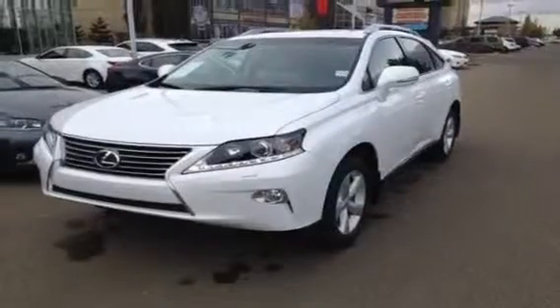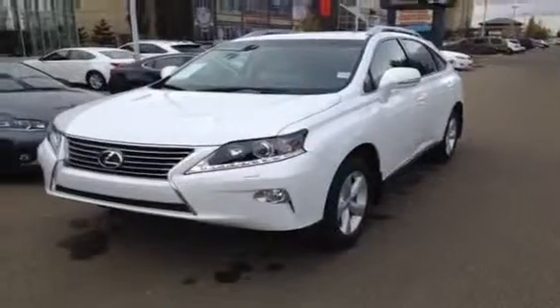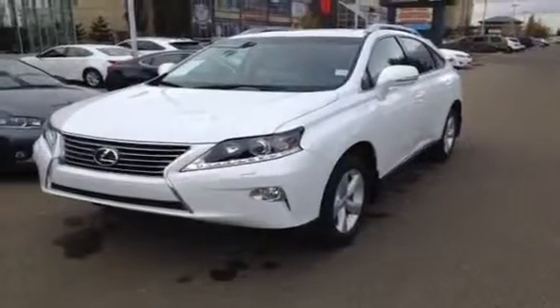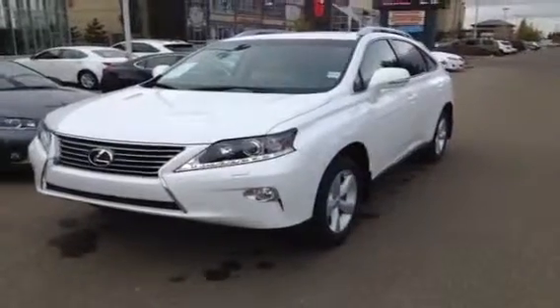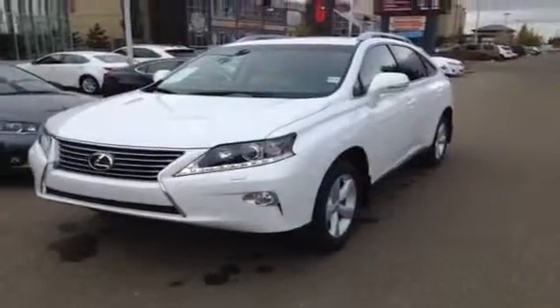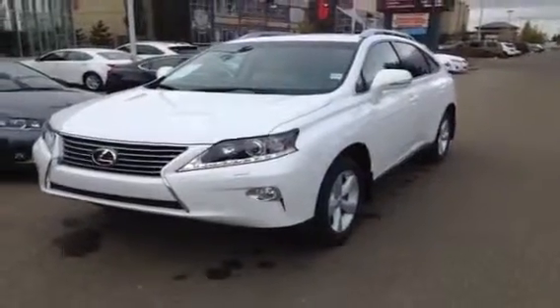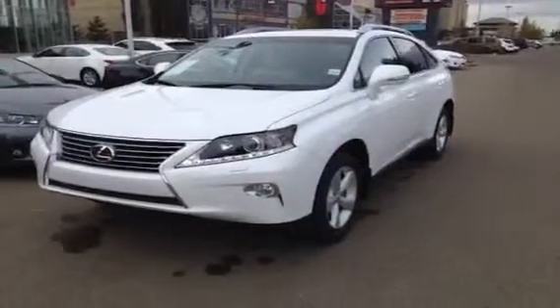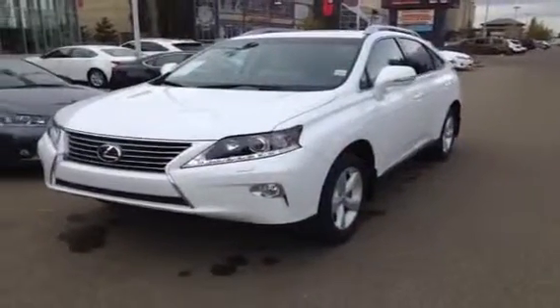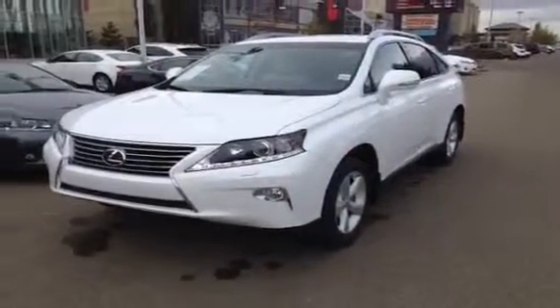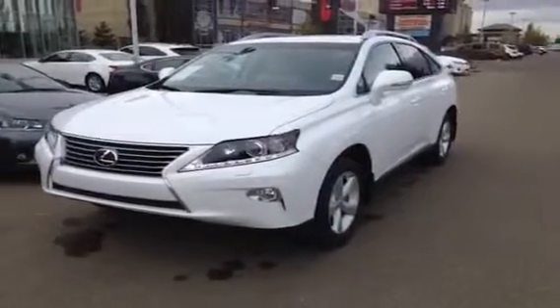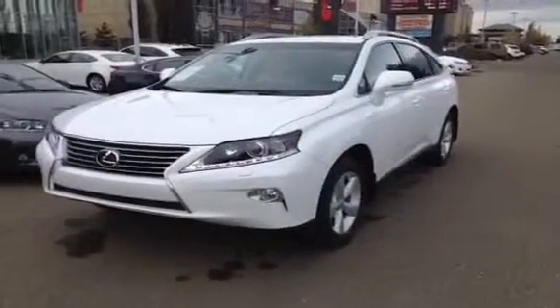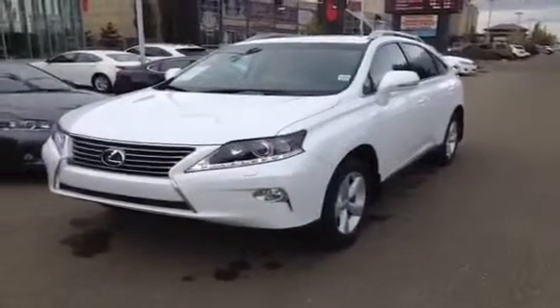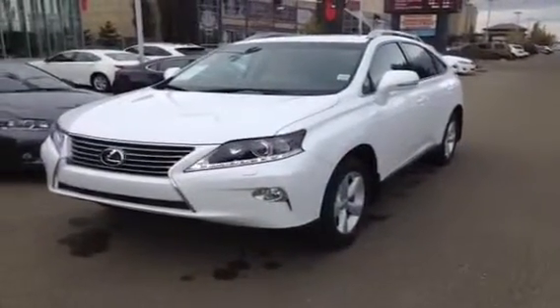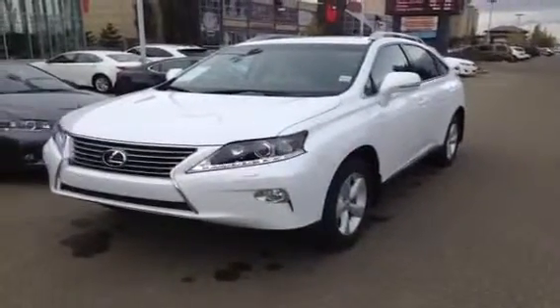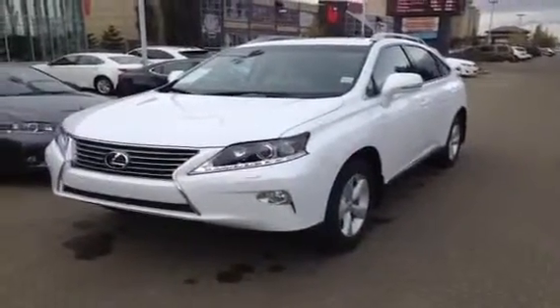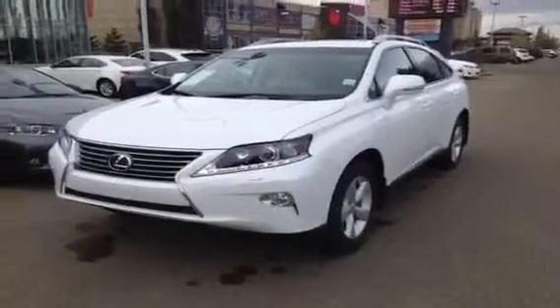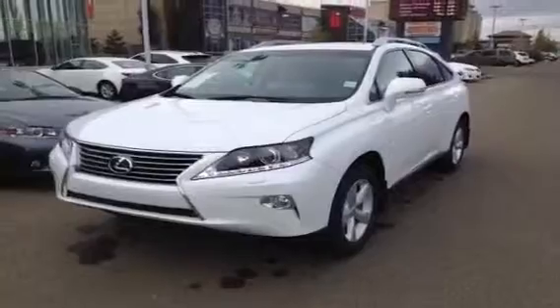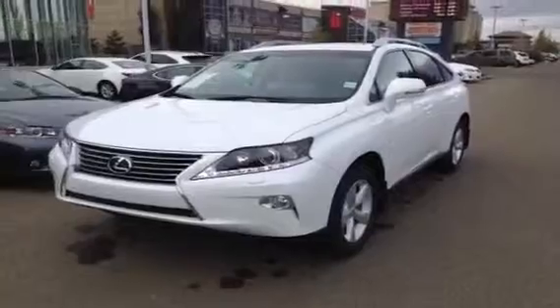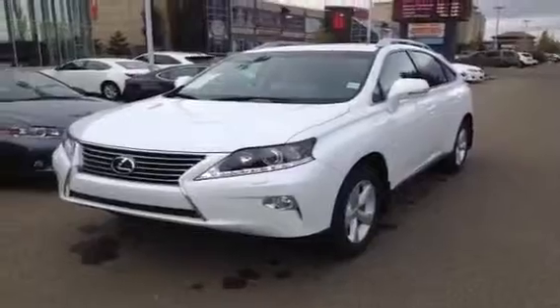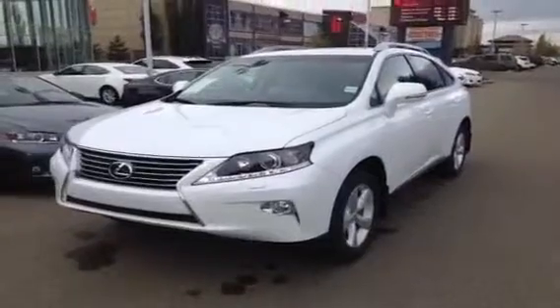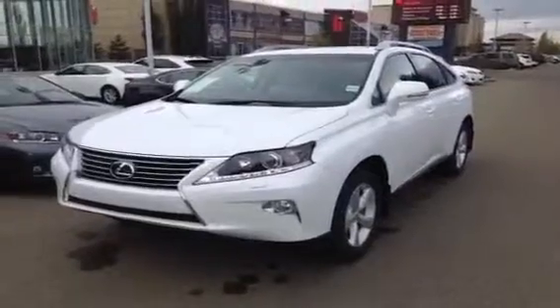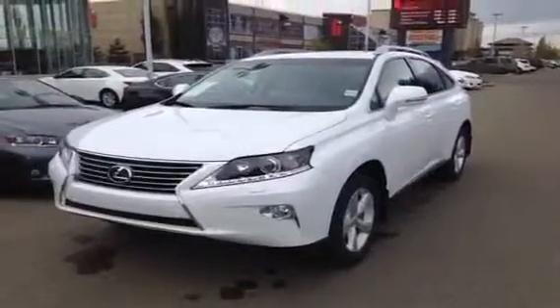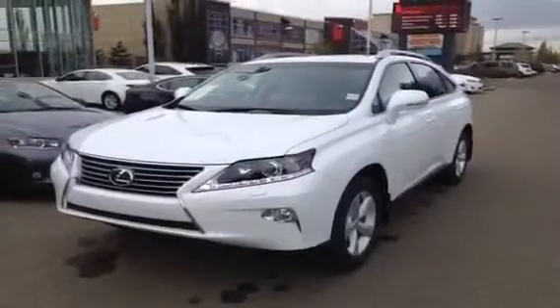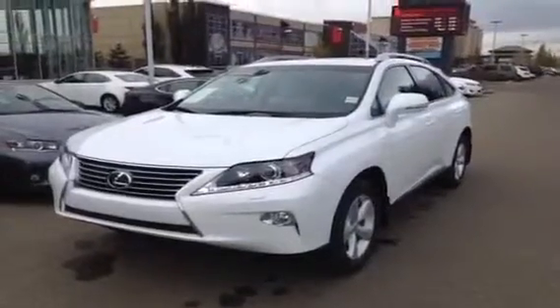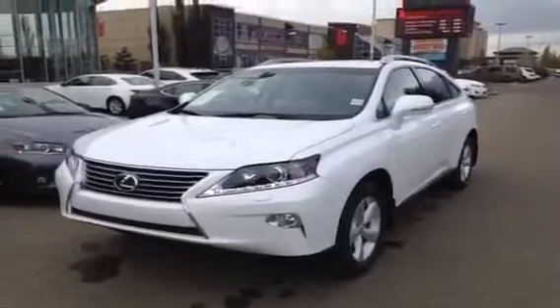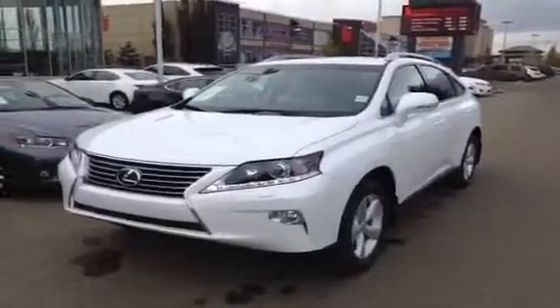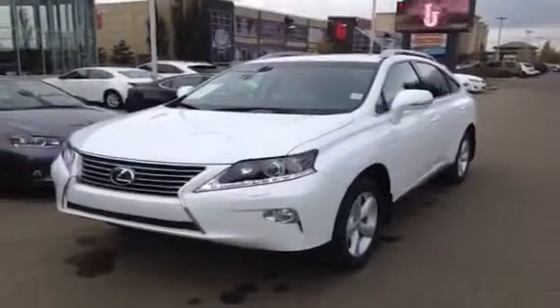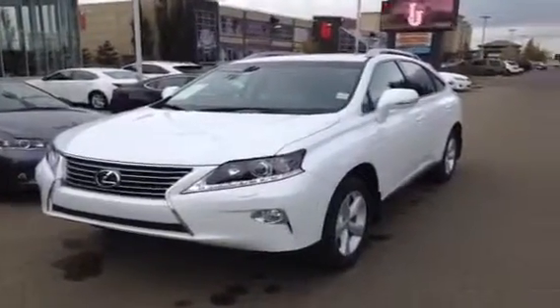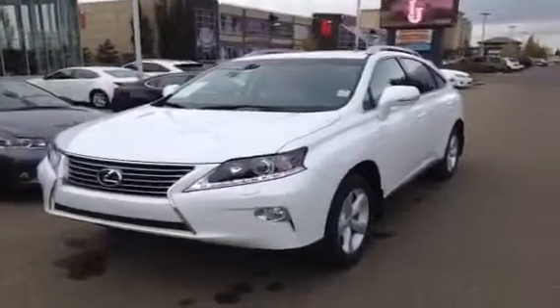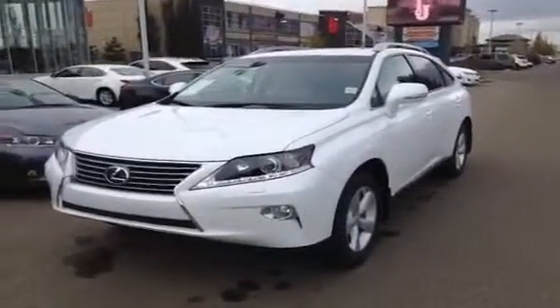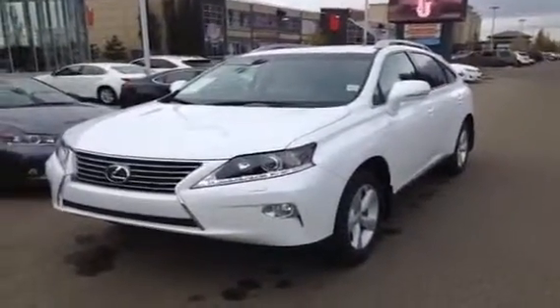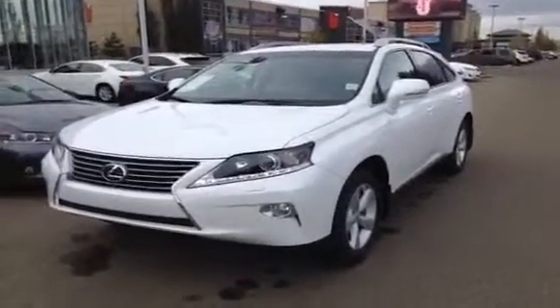Hello everybody, welcome to Lexus Edmonton, the West End. We're located off 111th Avenue, 170th Street.